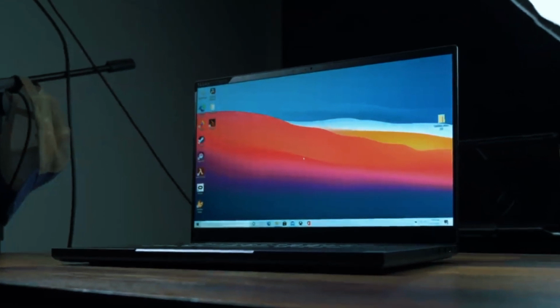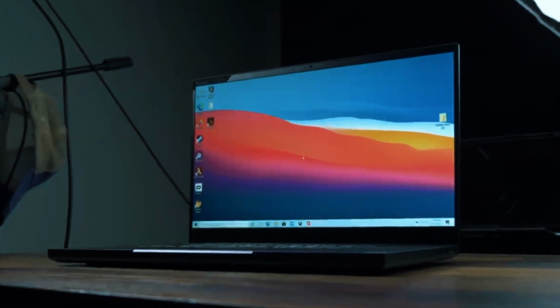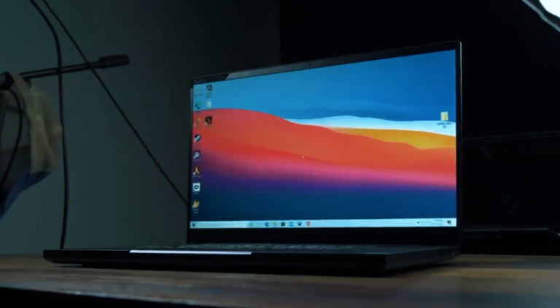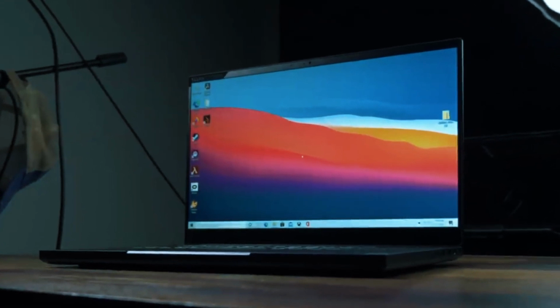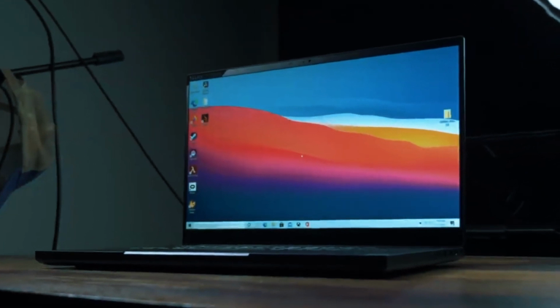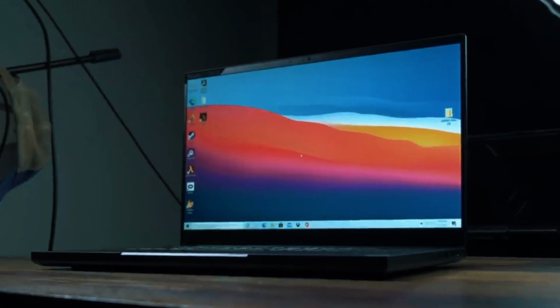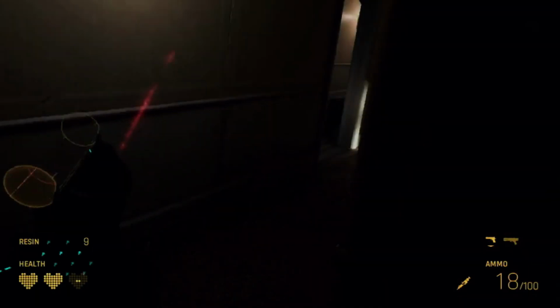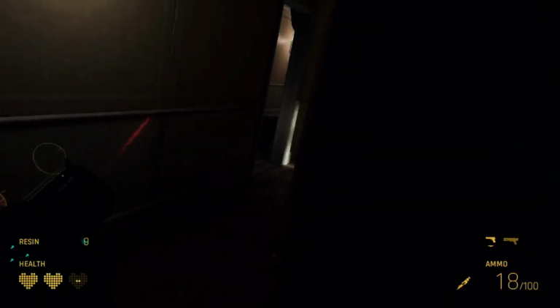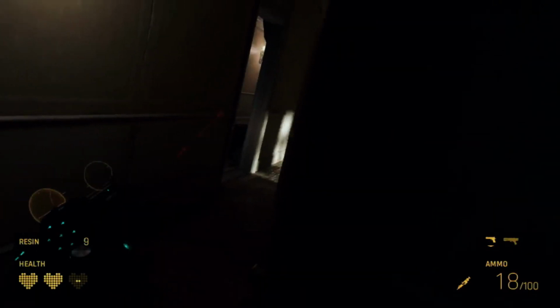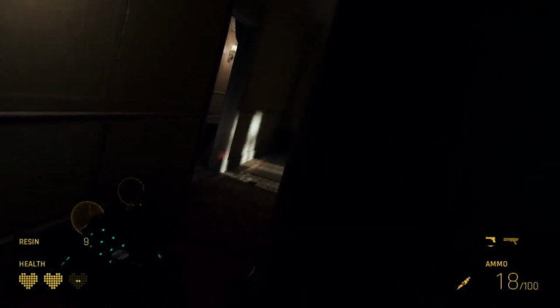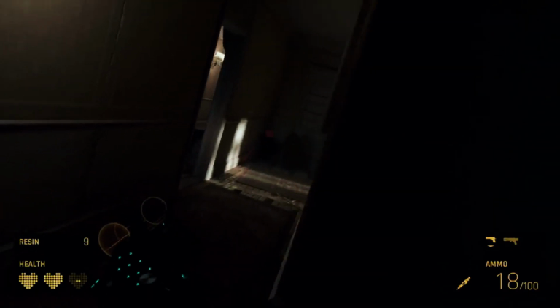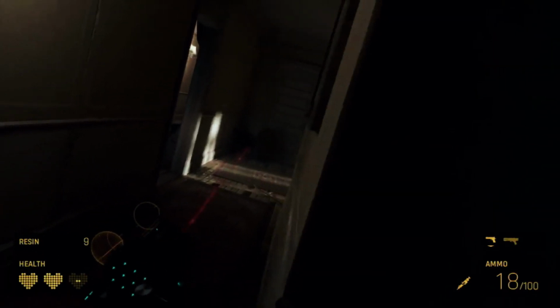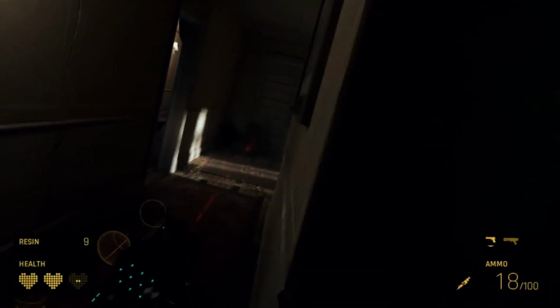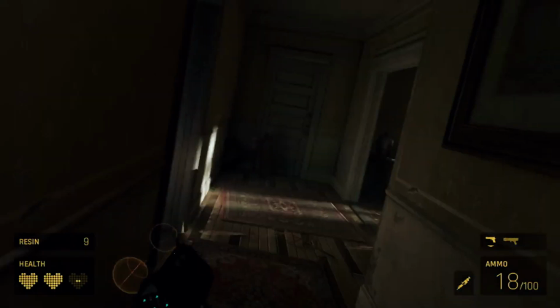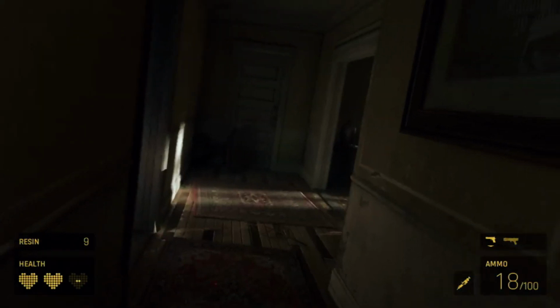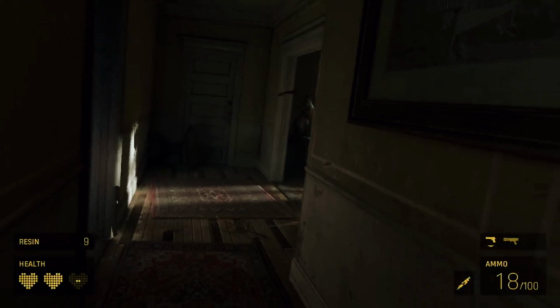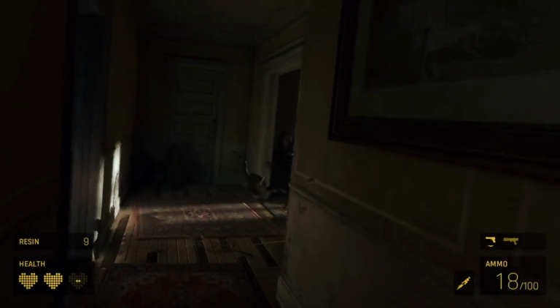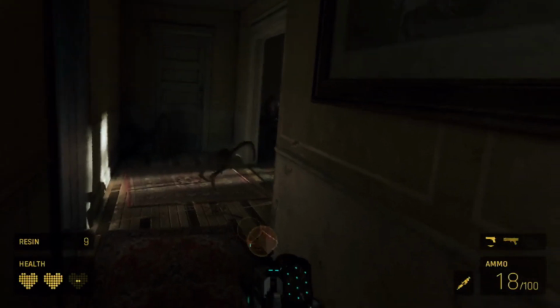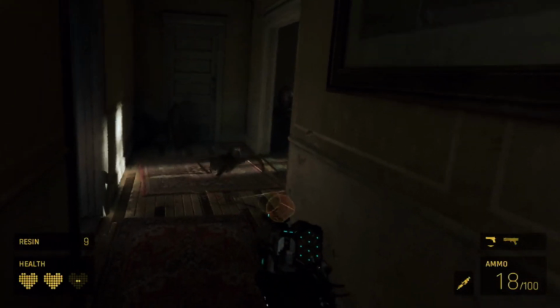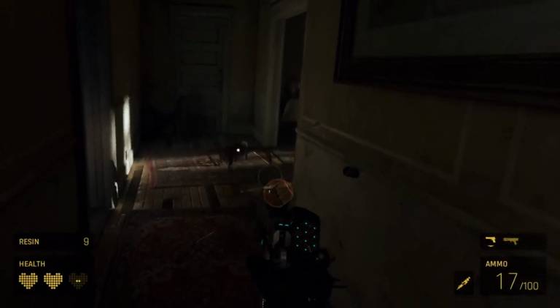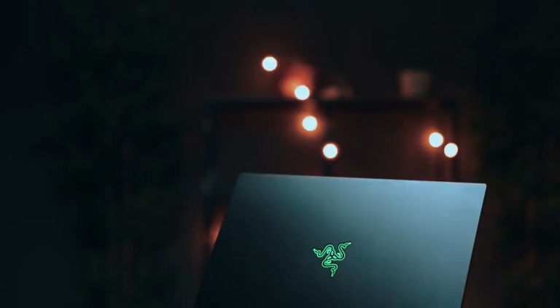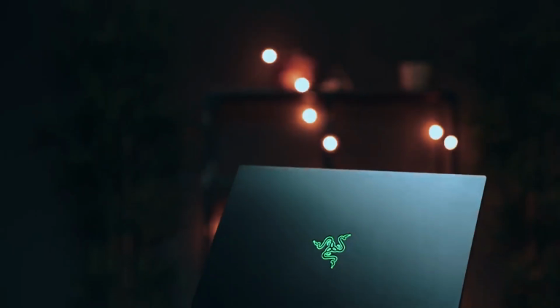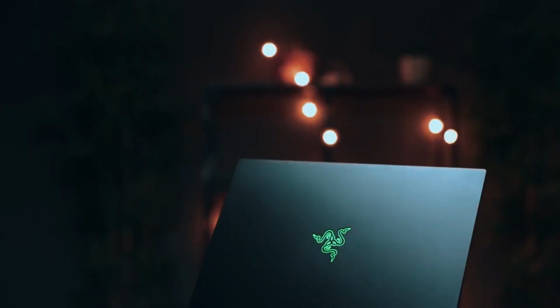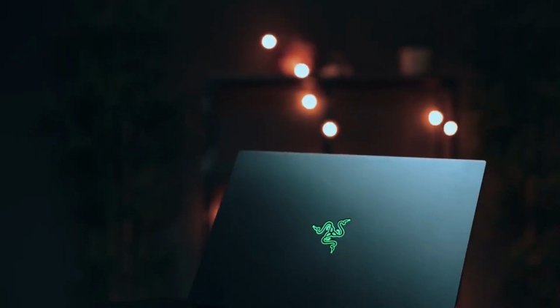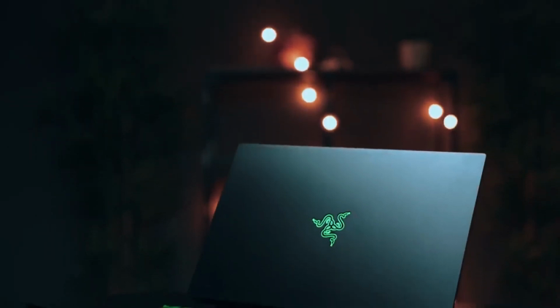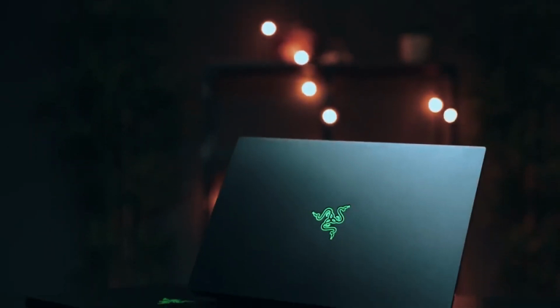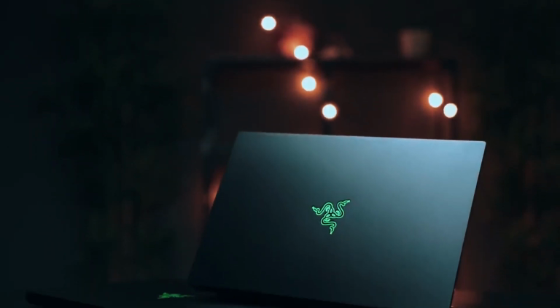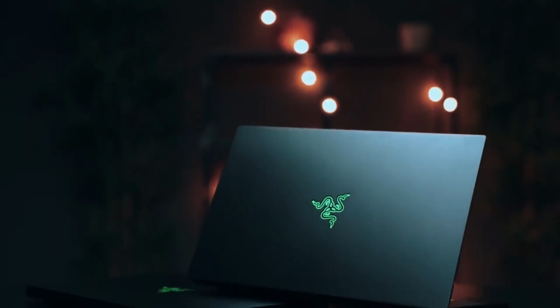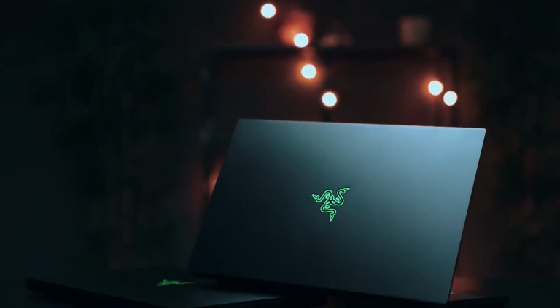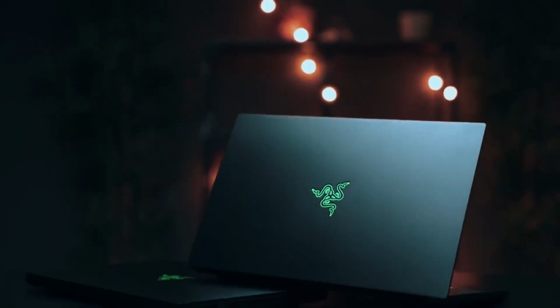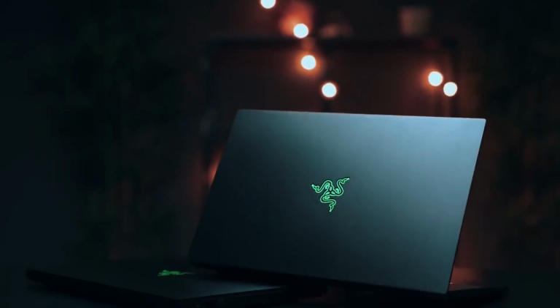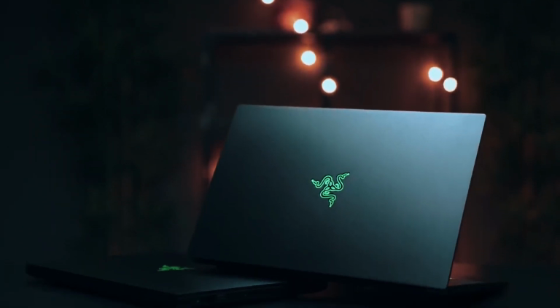This laptop's blend of performance, portability, and premium build quality makes it a standout choice for AutoCAD professionals.